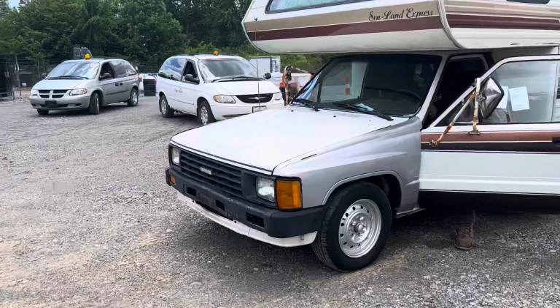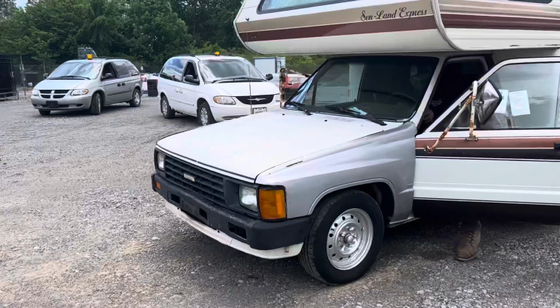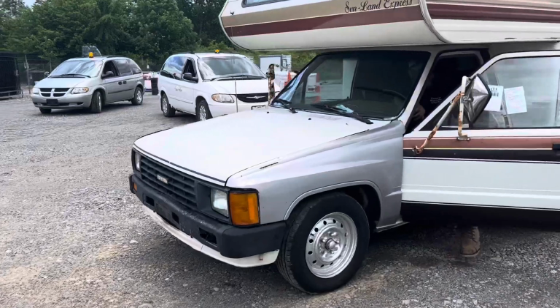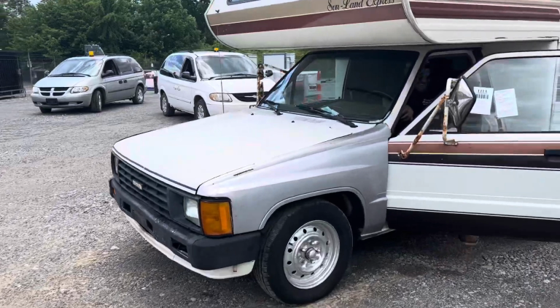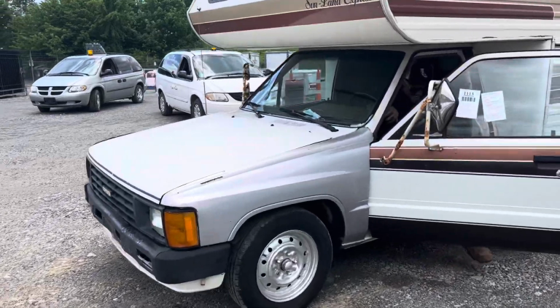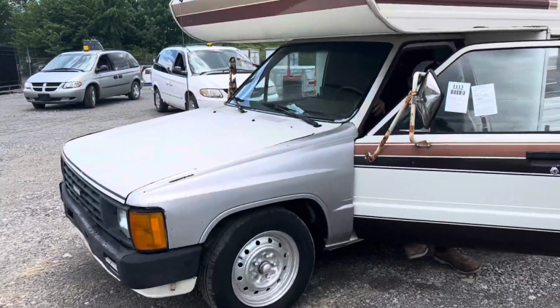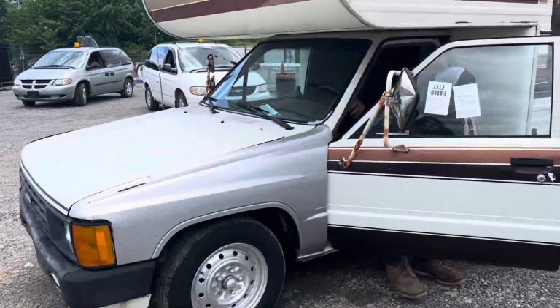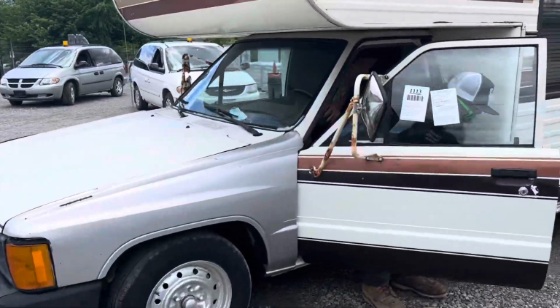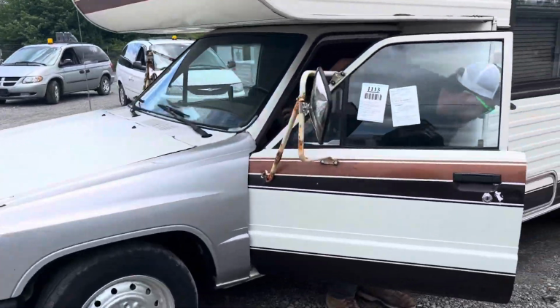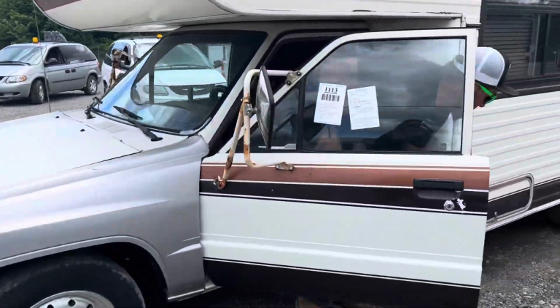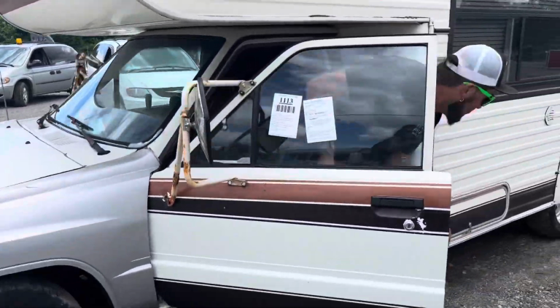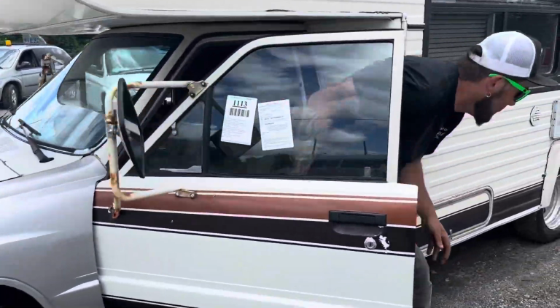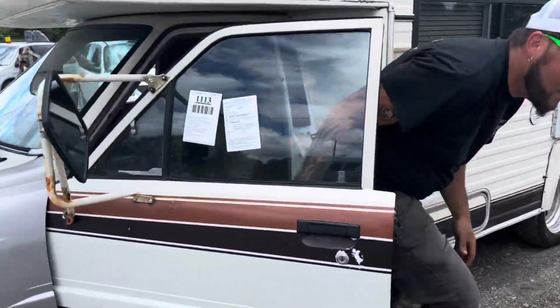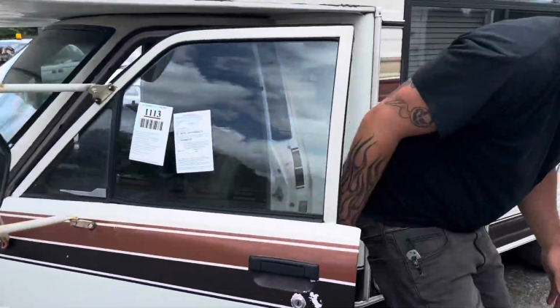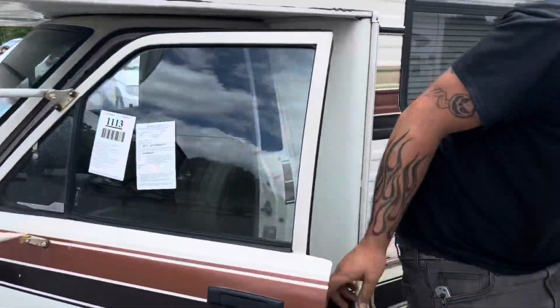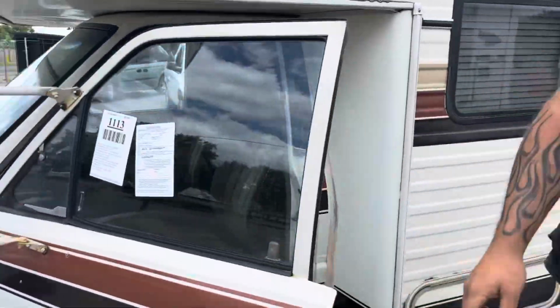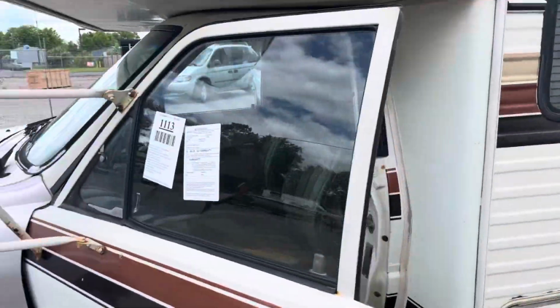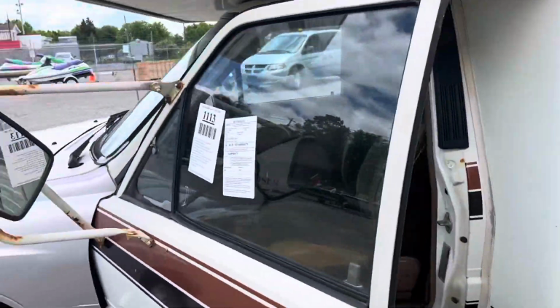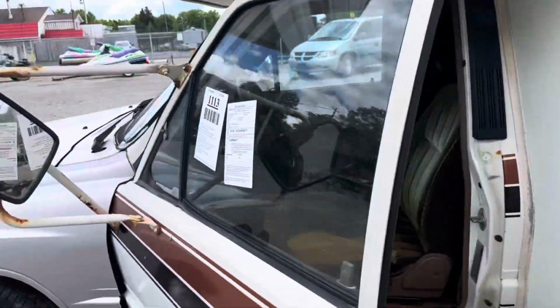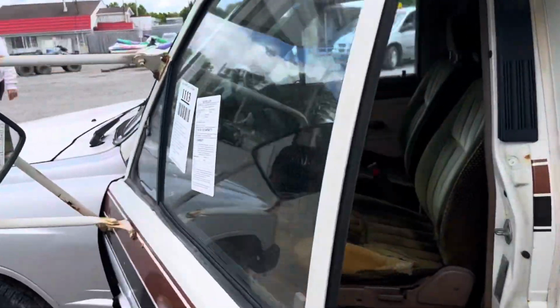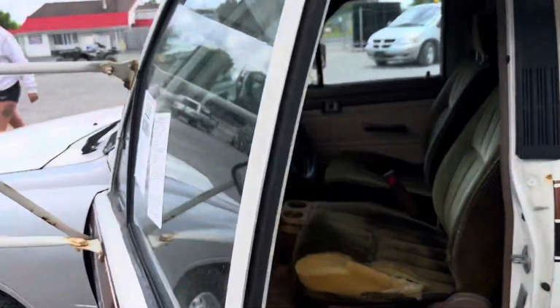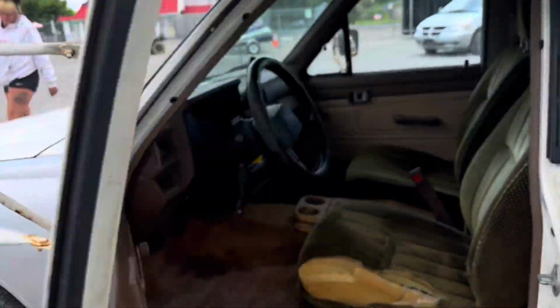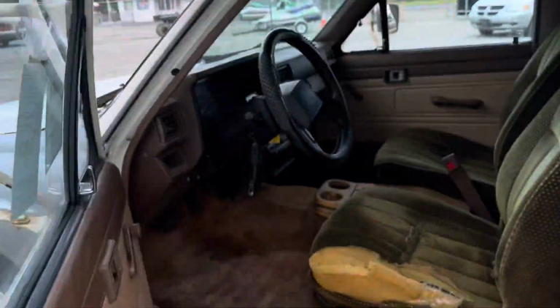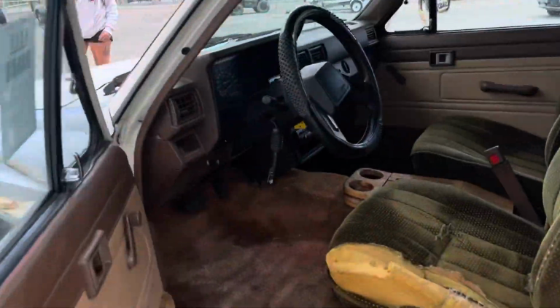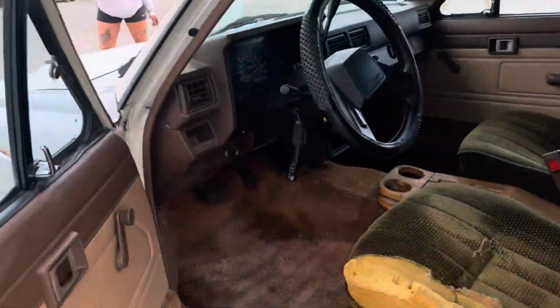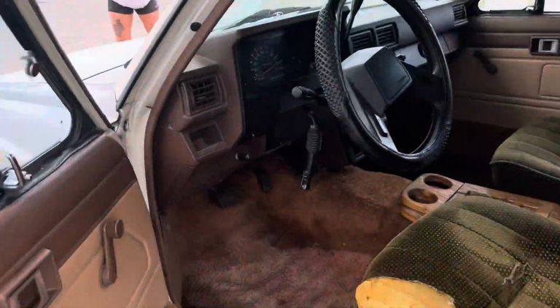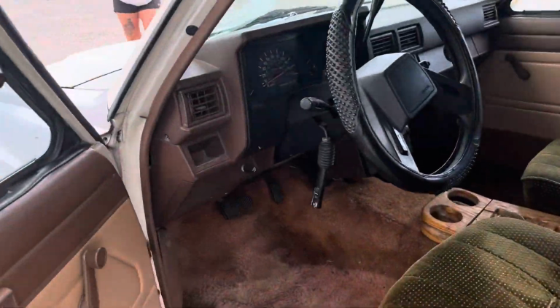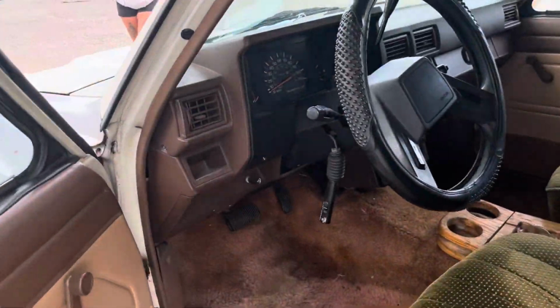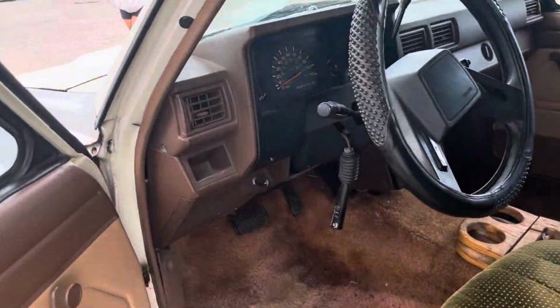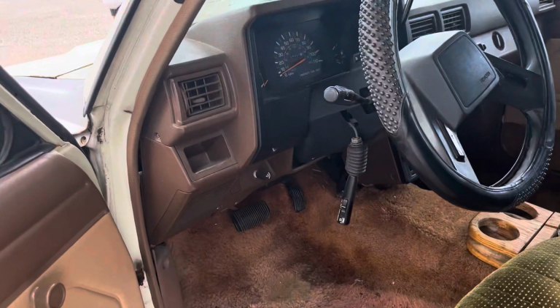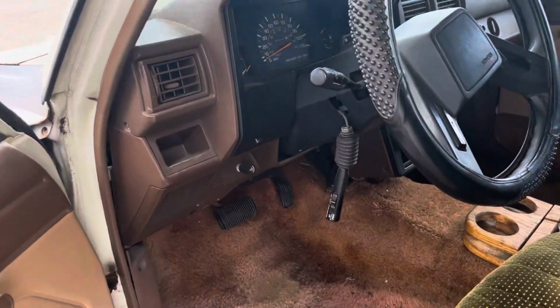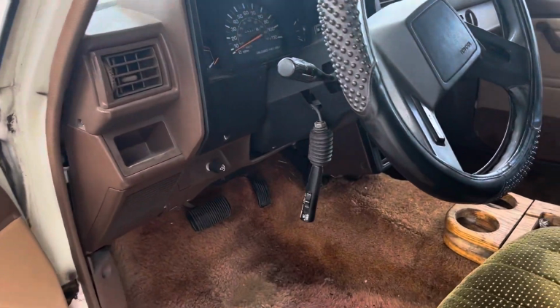How do the brakes feel, Travis? Good? Okay. Brakes feel decent.